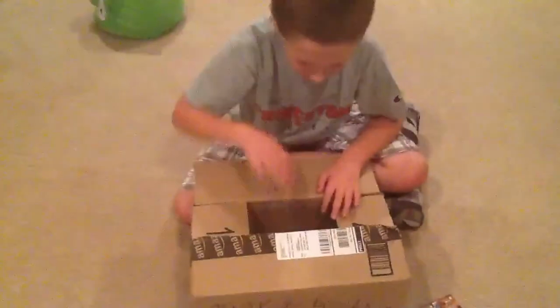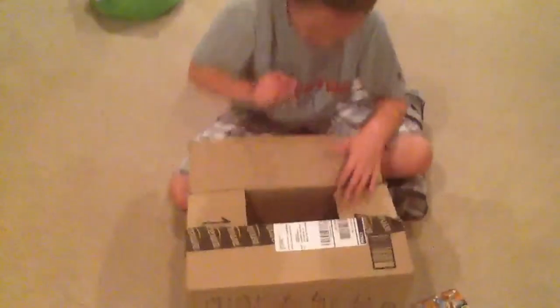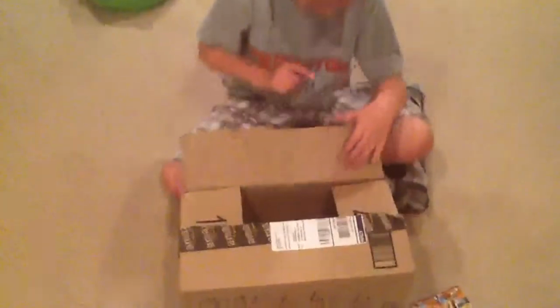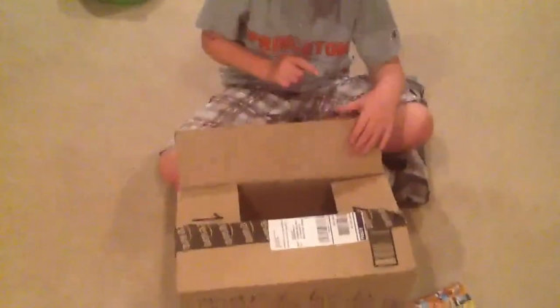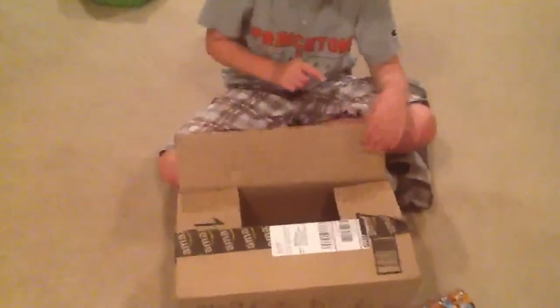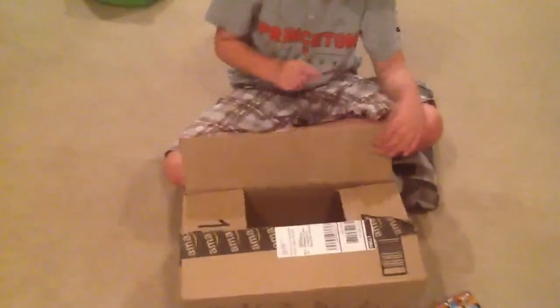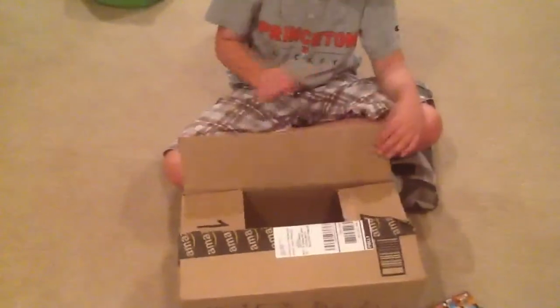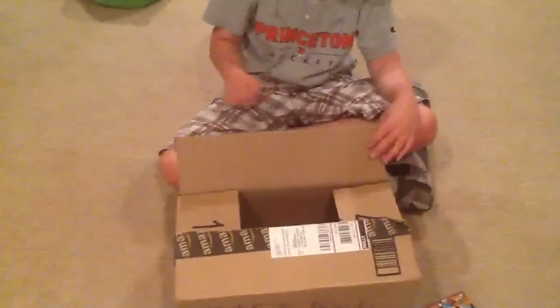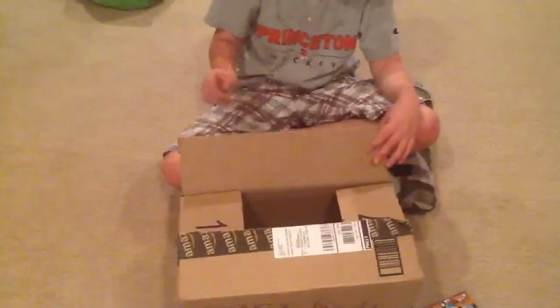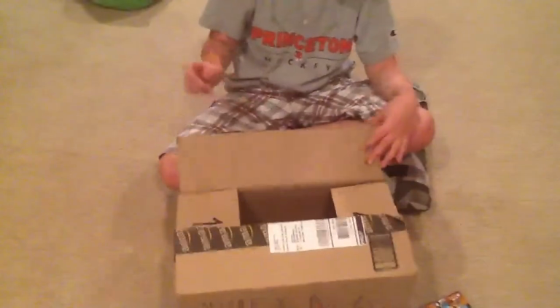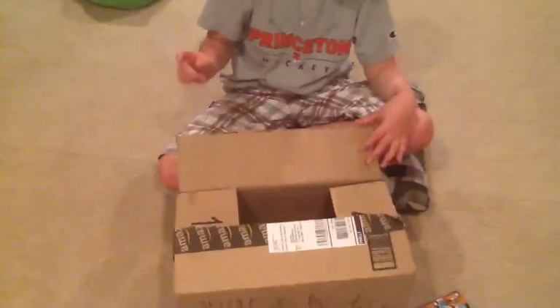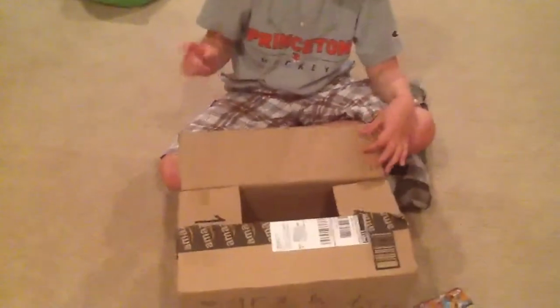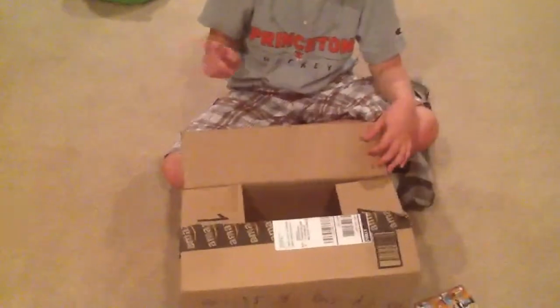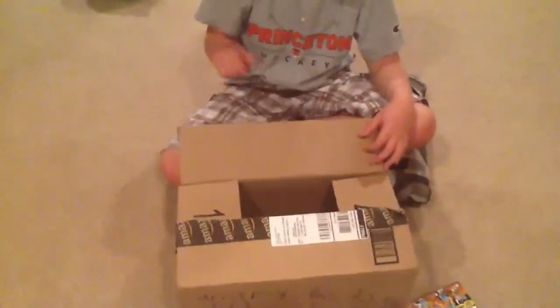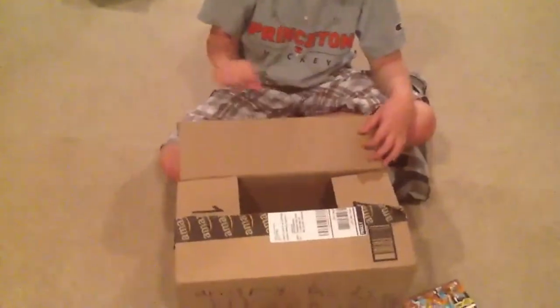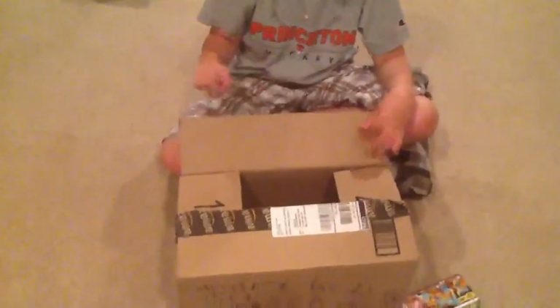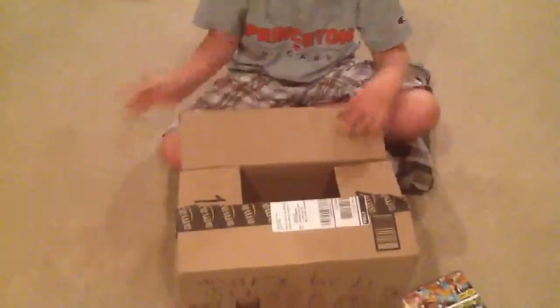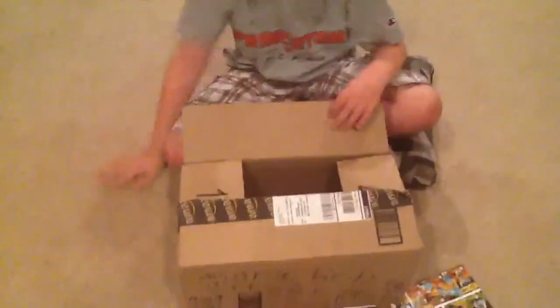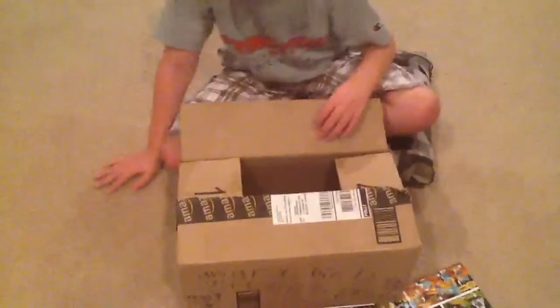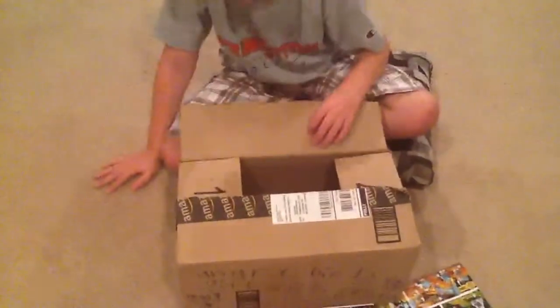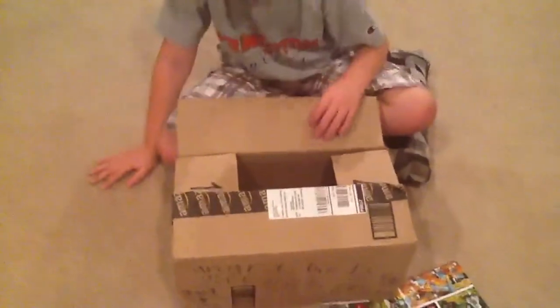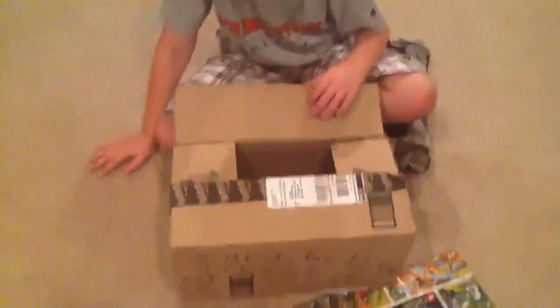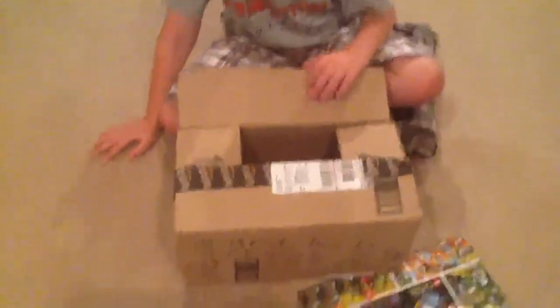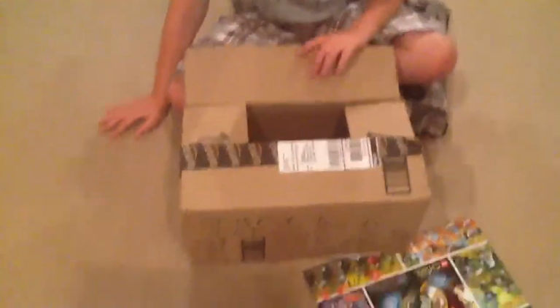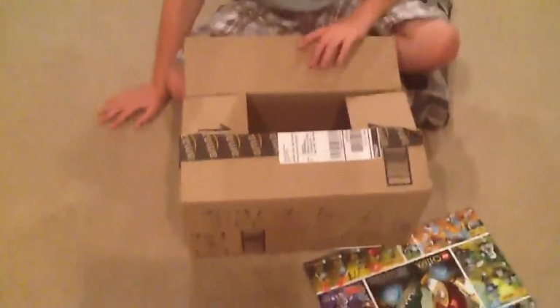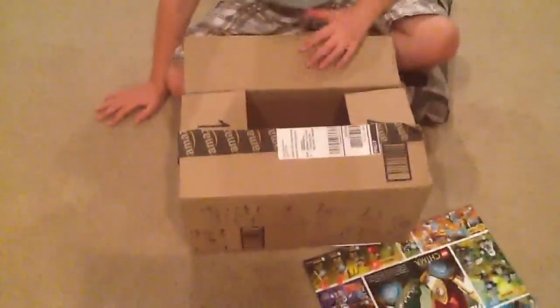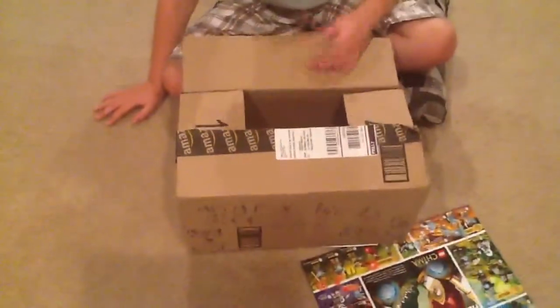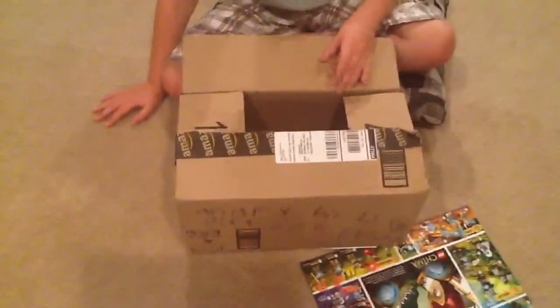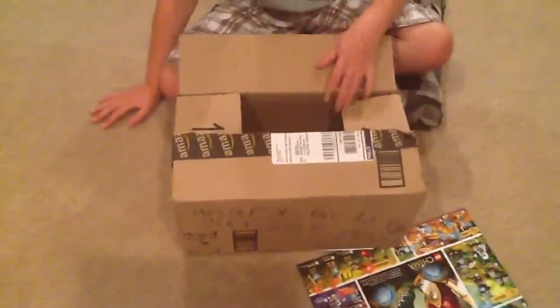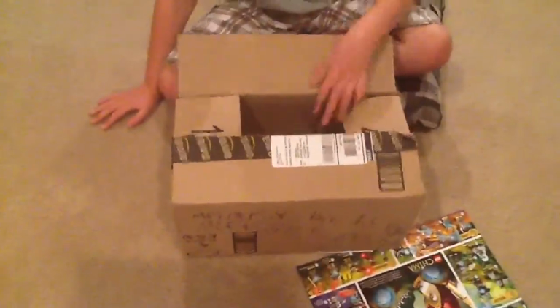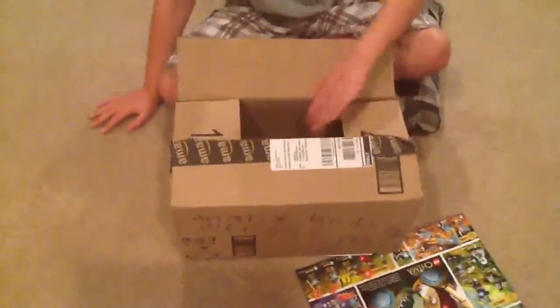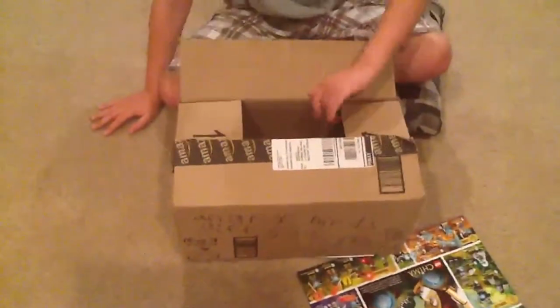Hey, it's an Angry Birds Gitchet. It says buy now at JacksToys.com. Nice!